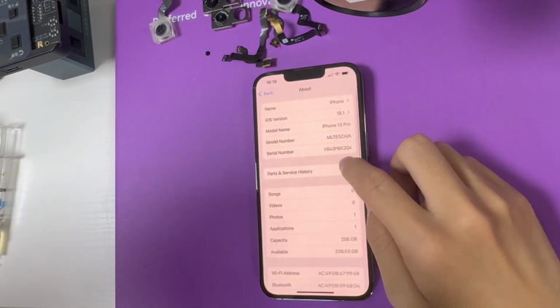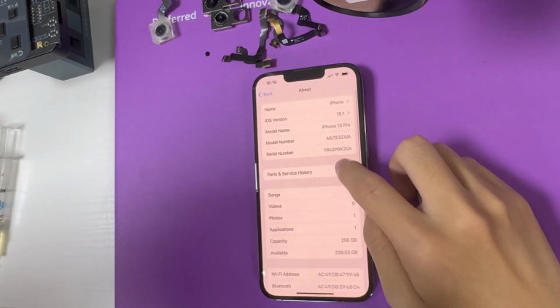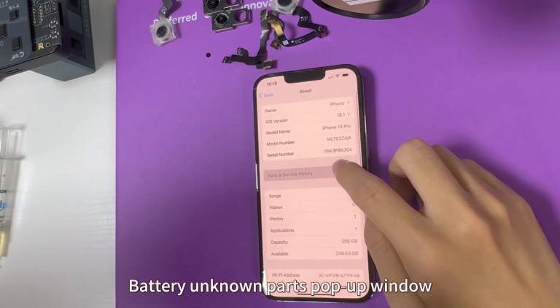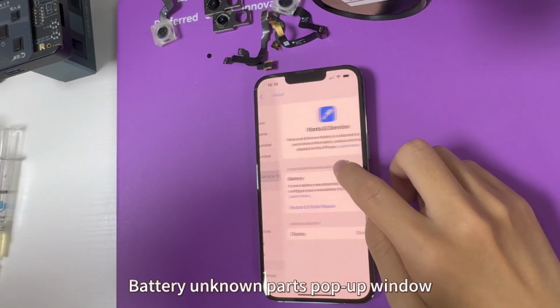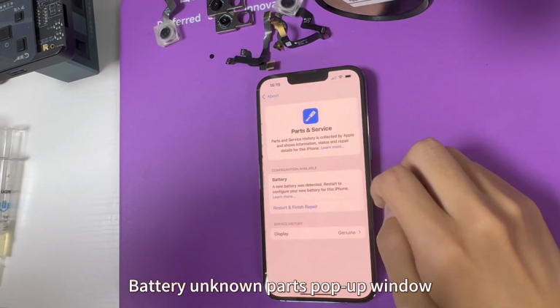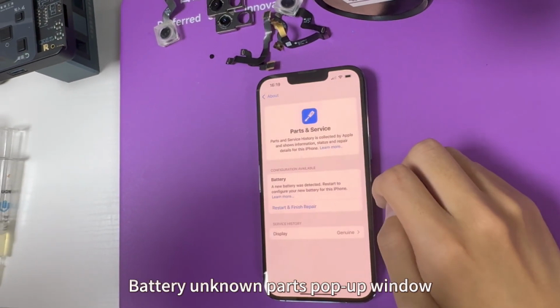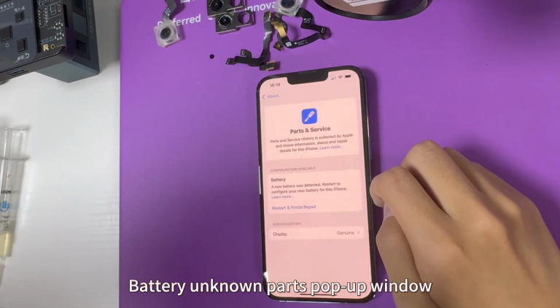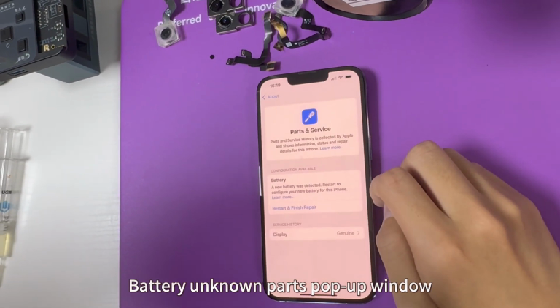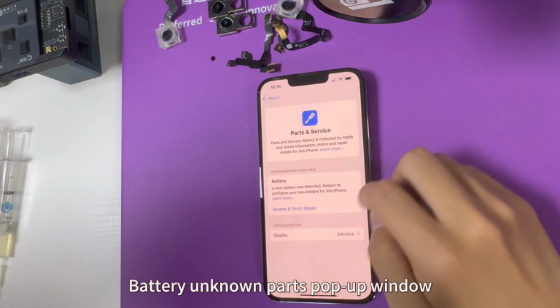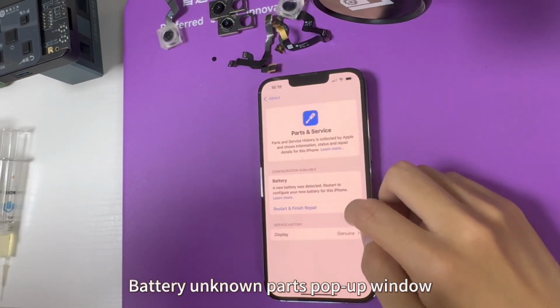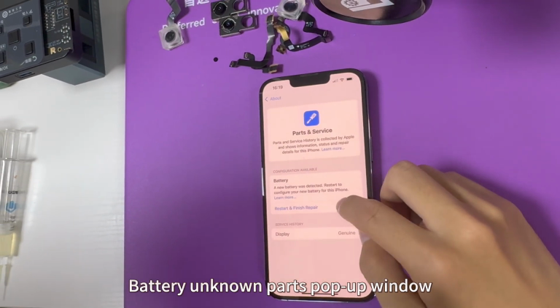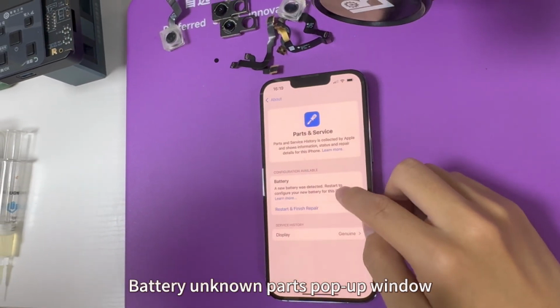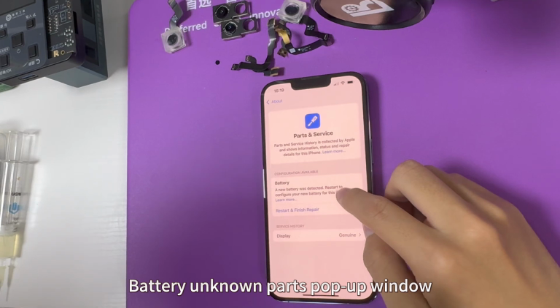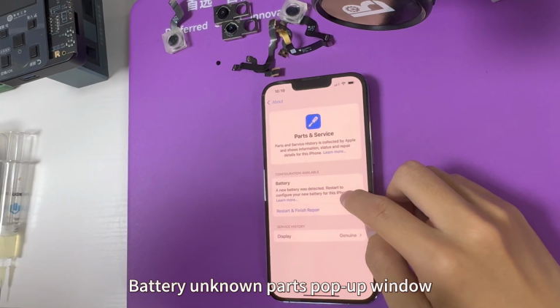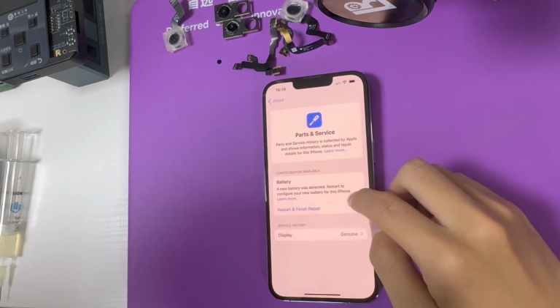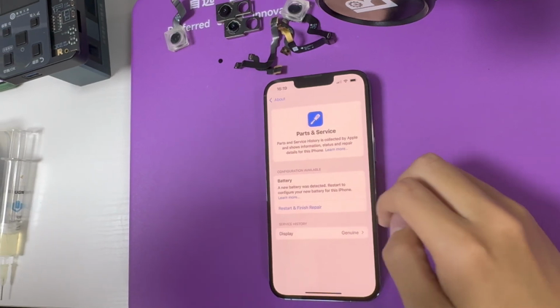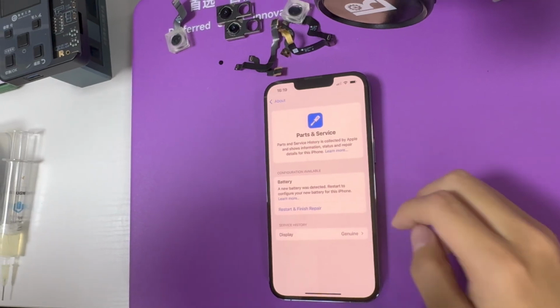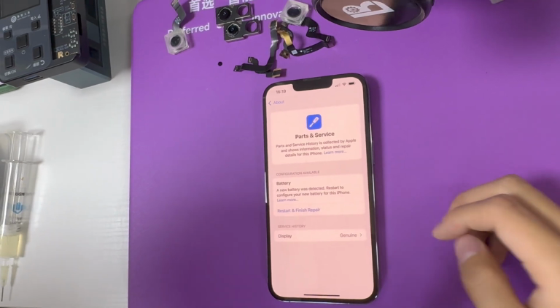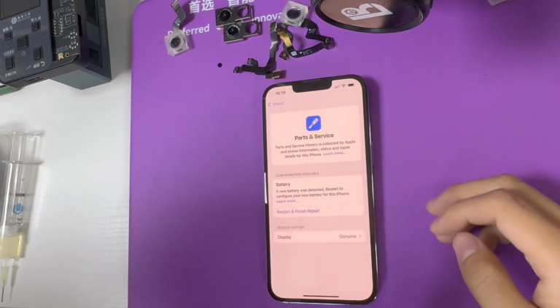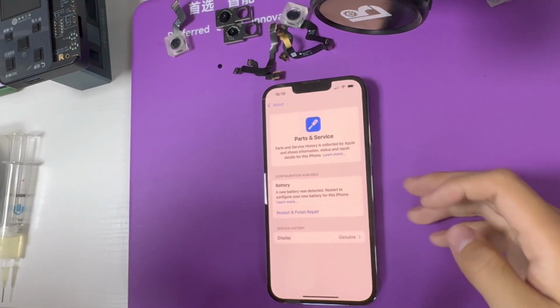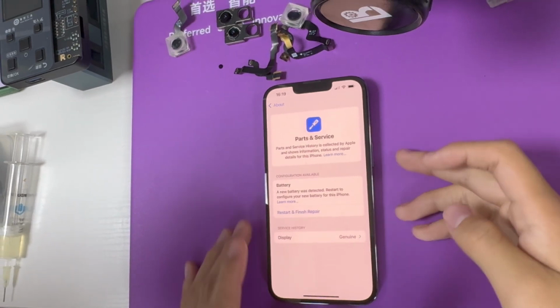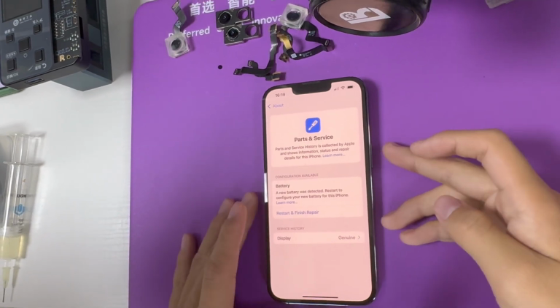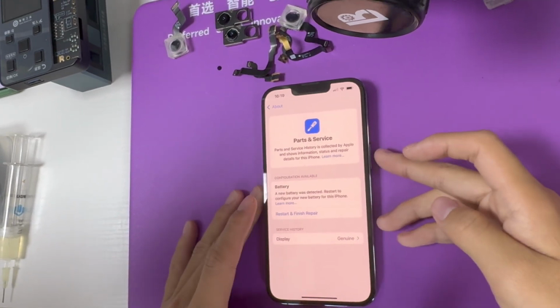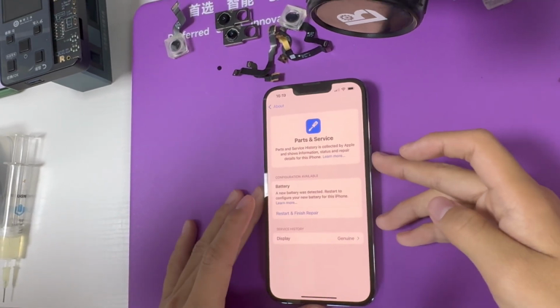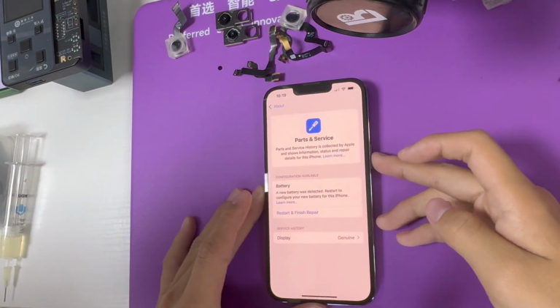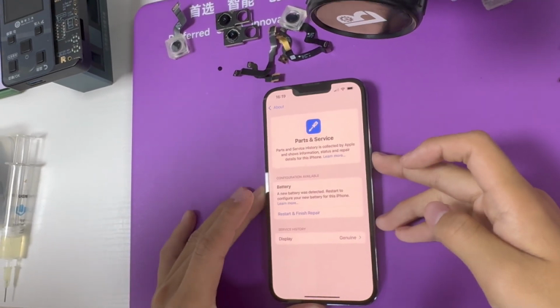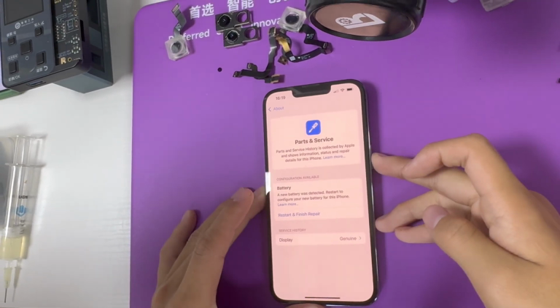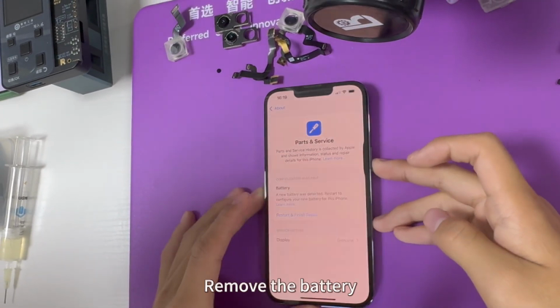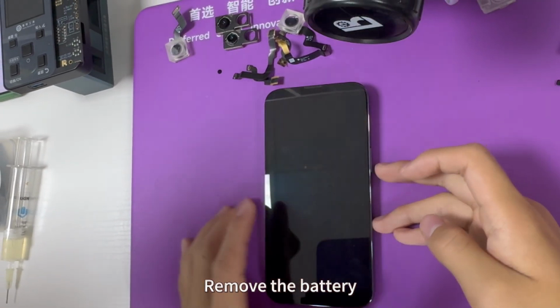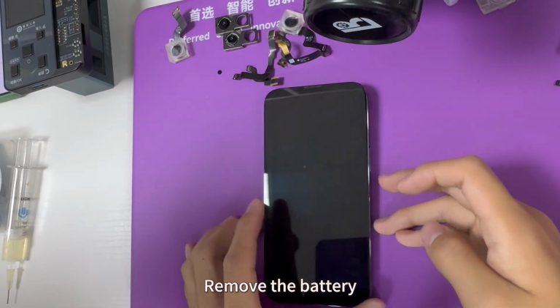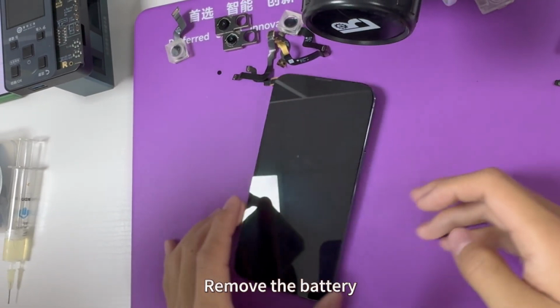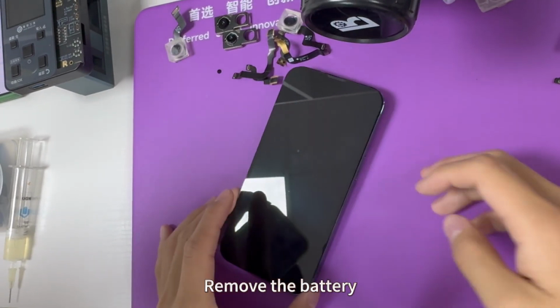Battery unknown parts pop-up window appears. Remove the battery.